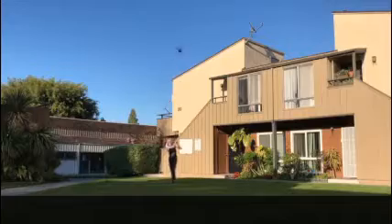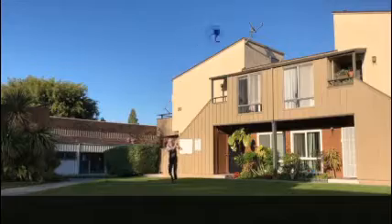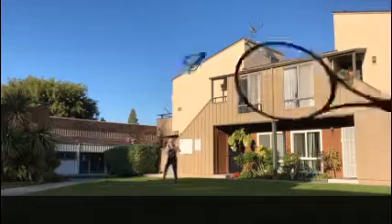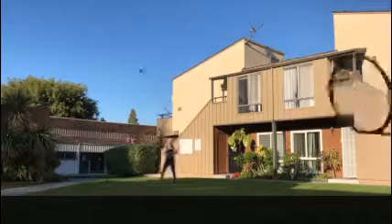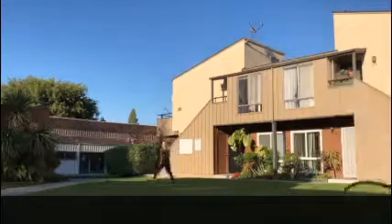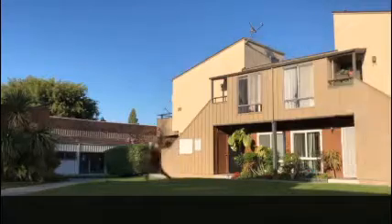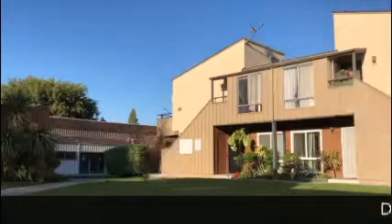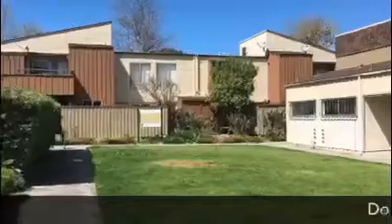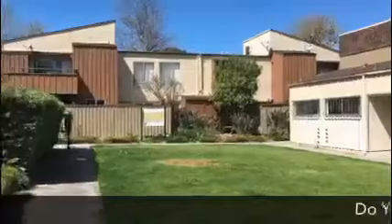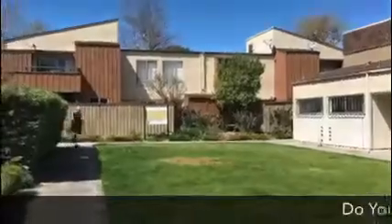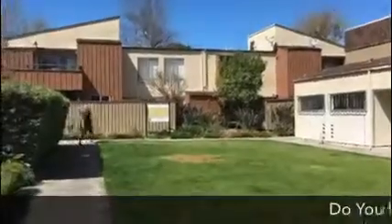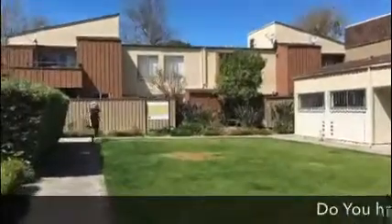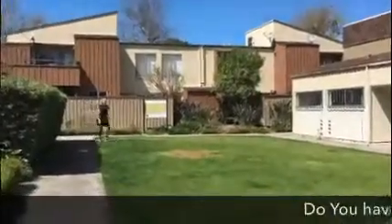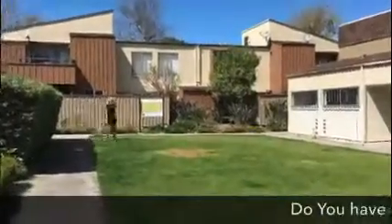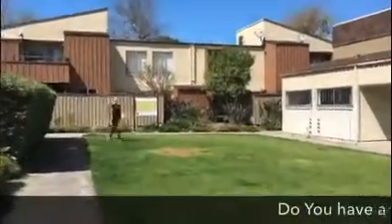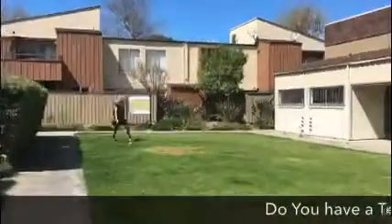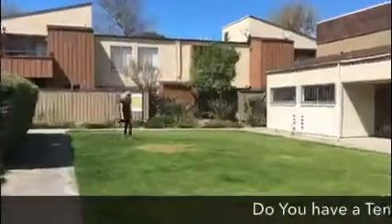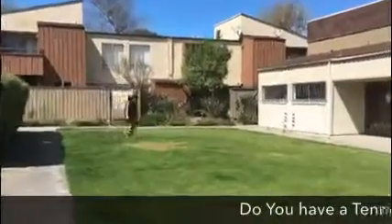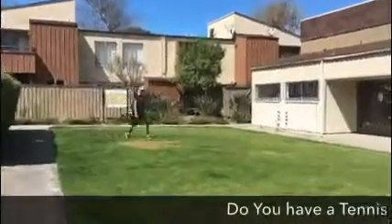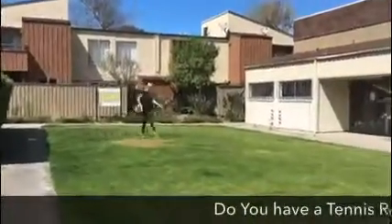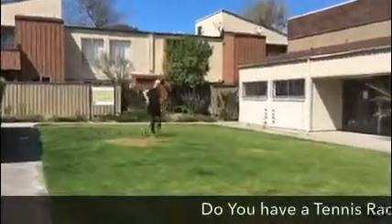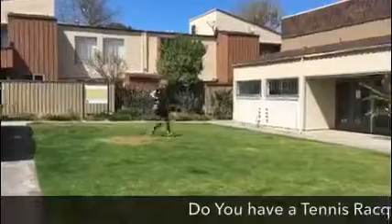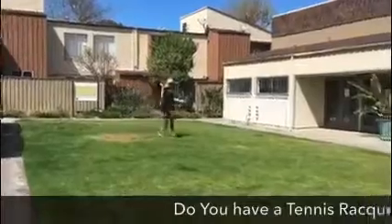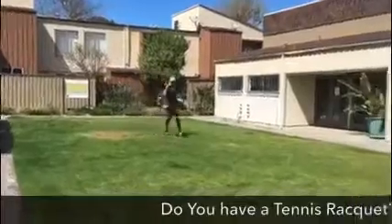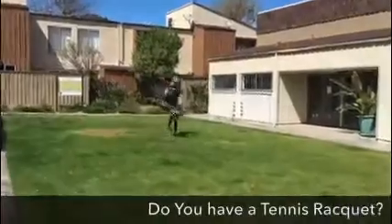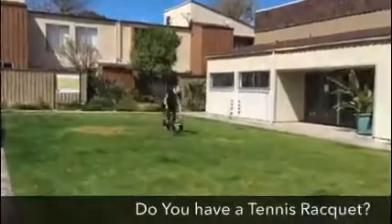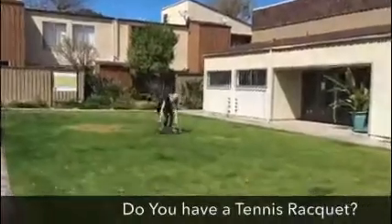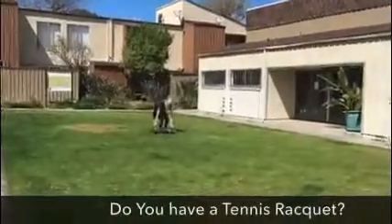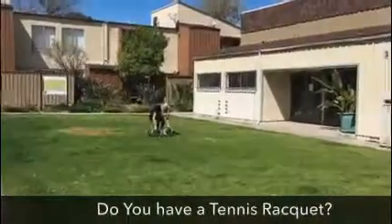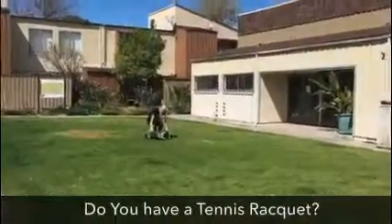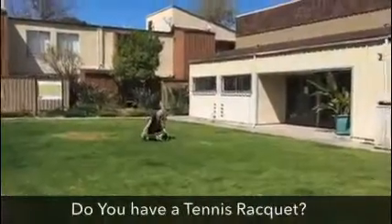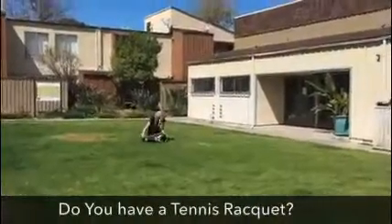Do you happen to have a tennis racket? If so, we might hit it off together, as we are allowed to go outside if we practice six-foot social distancing.